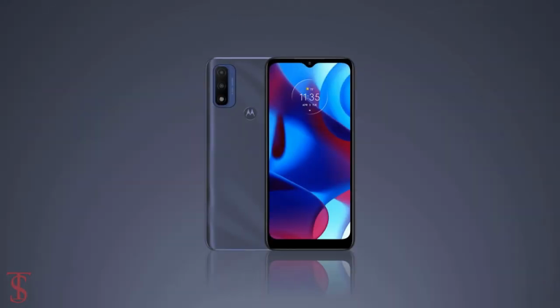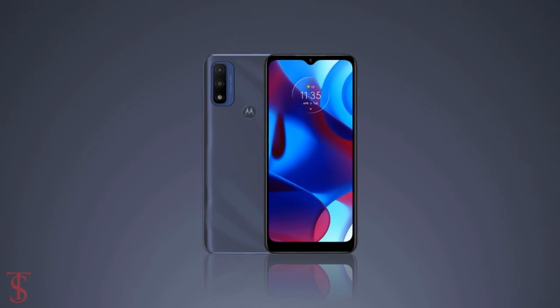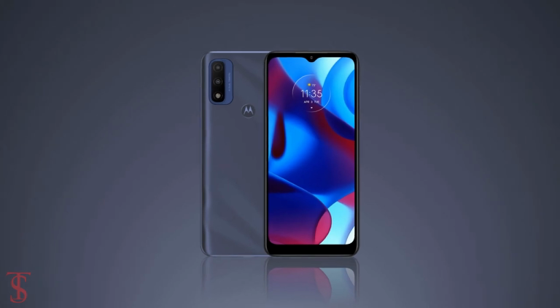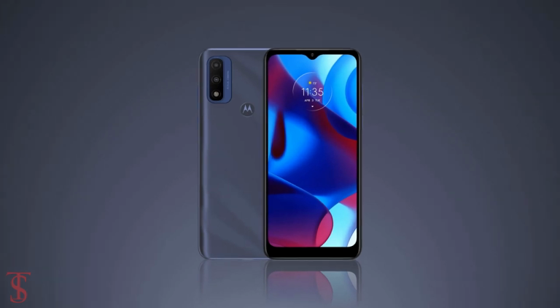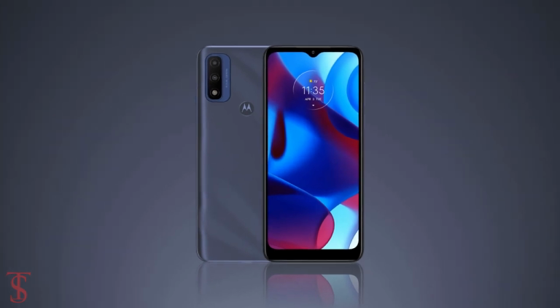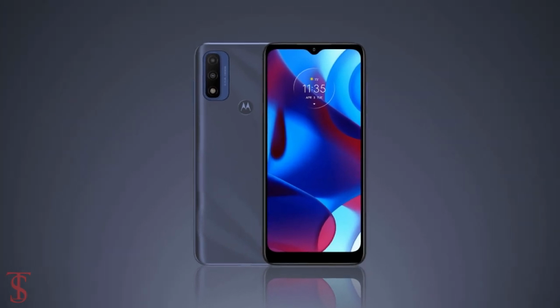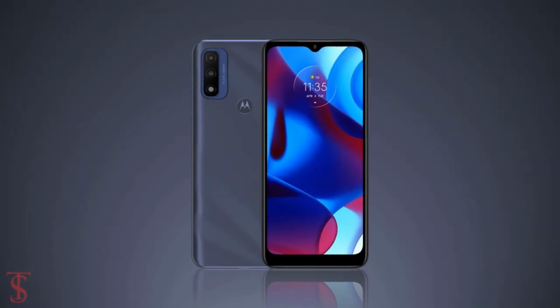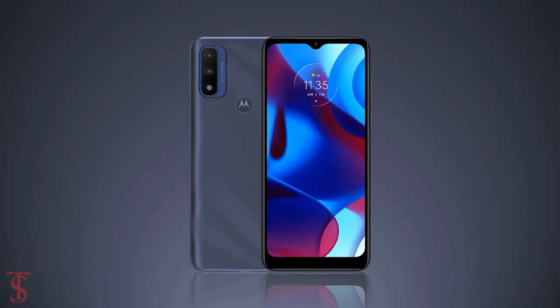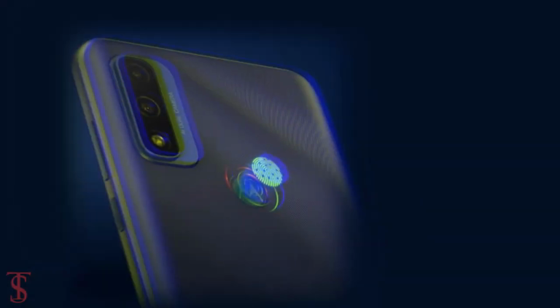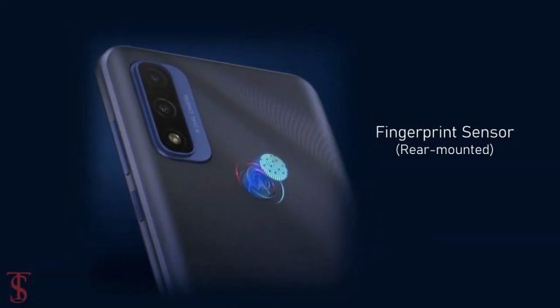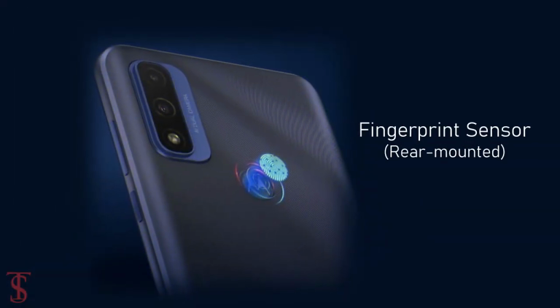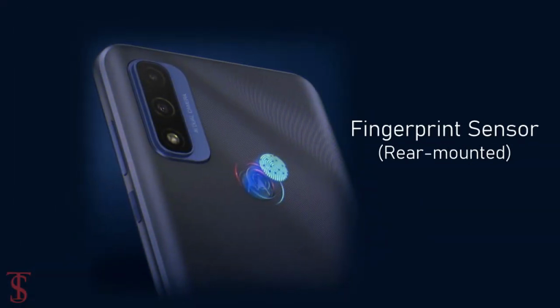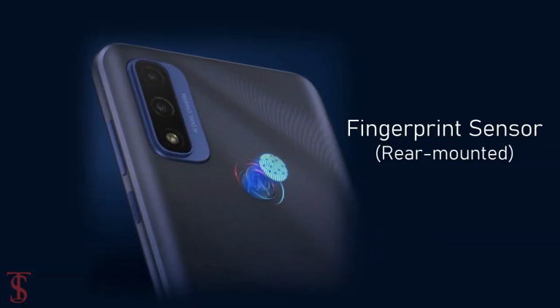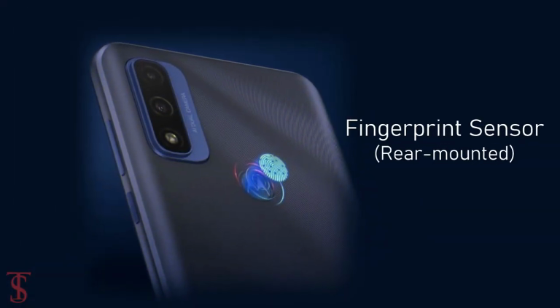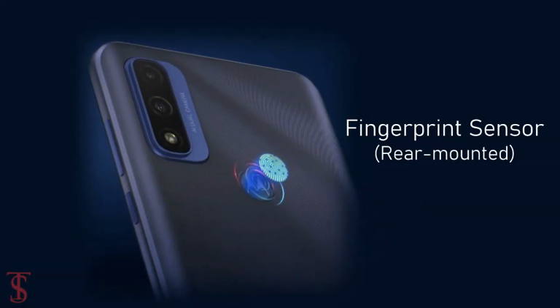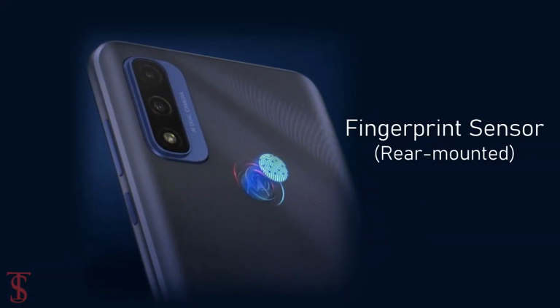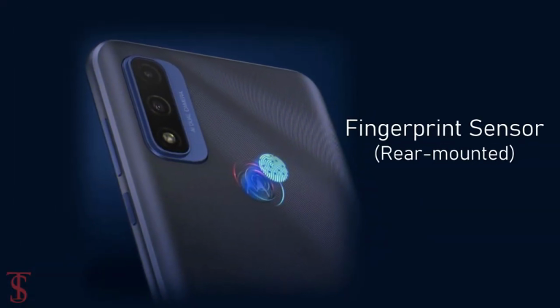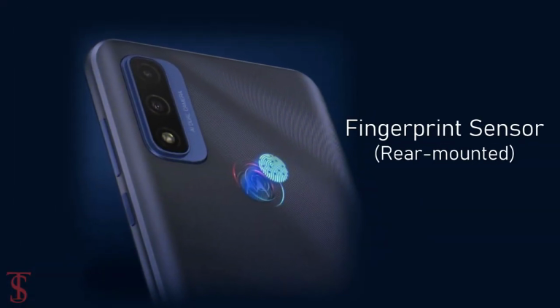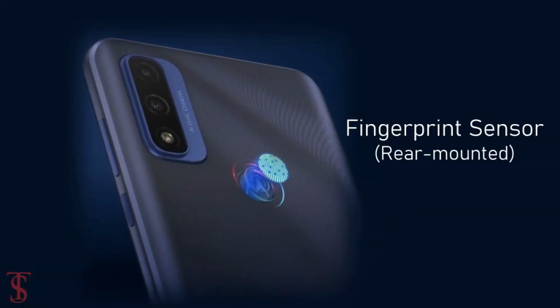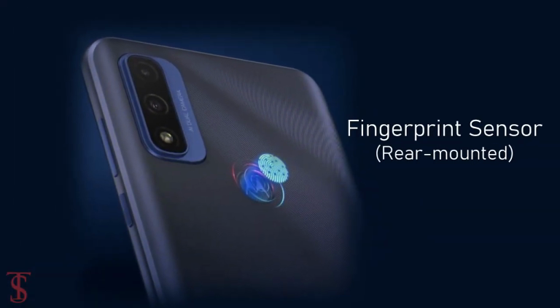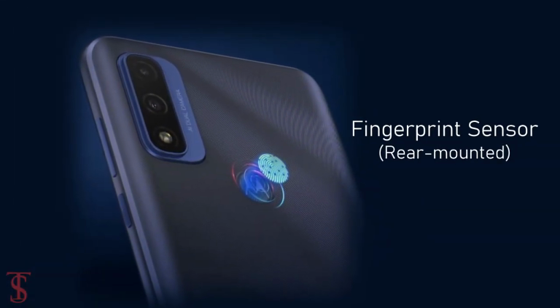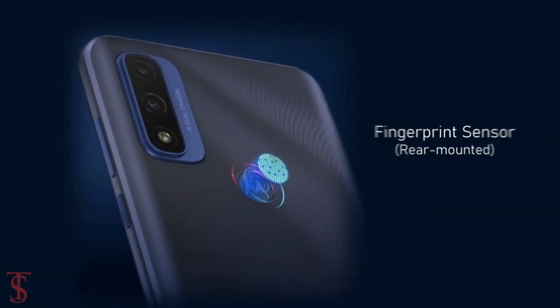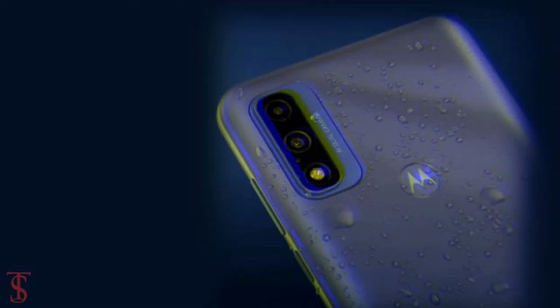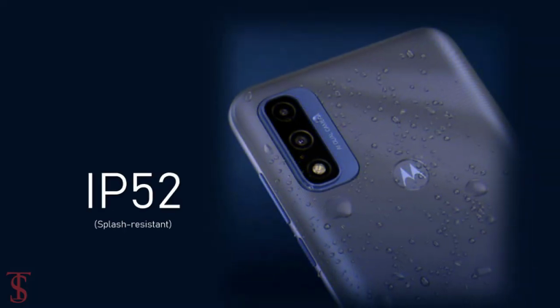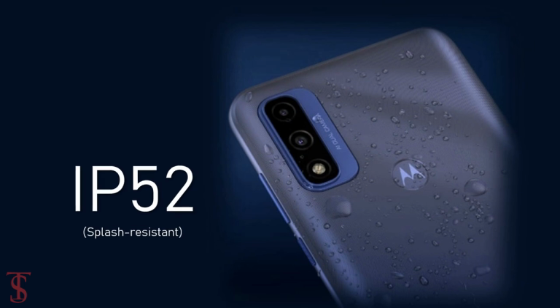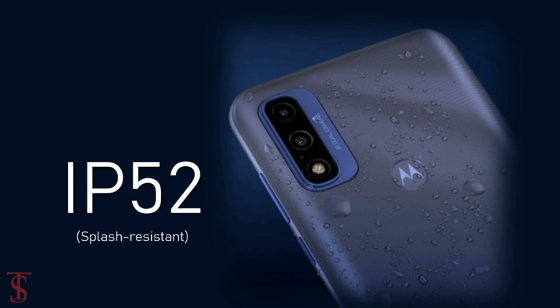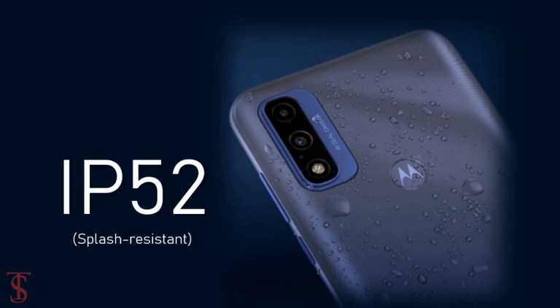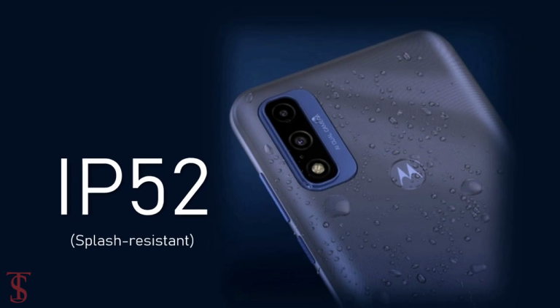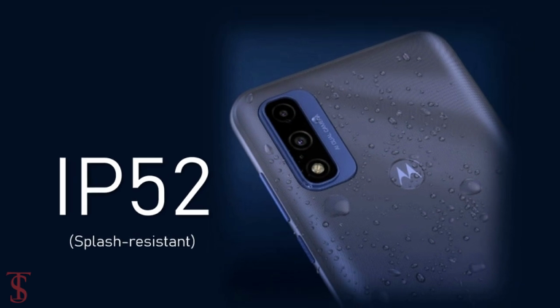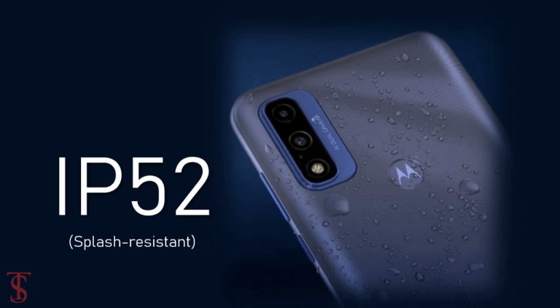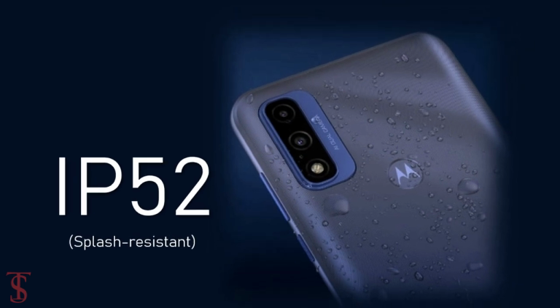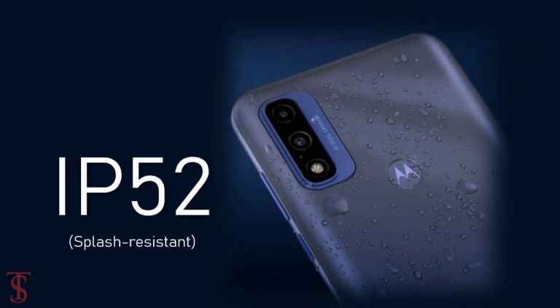Additionally, the smartphone also features a rear-mounted fingerprint sensor for biometric authentication, and it is IP52 certified for splash resistance.